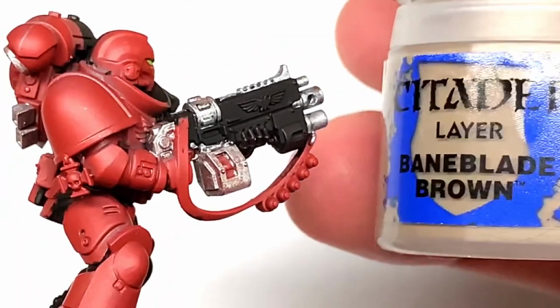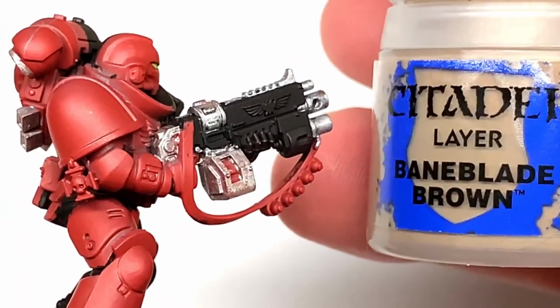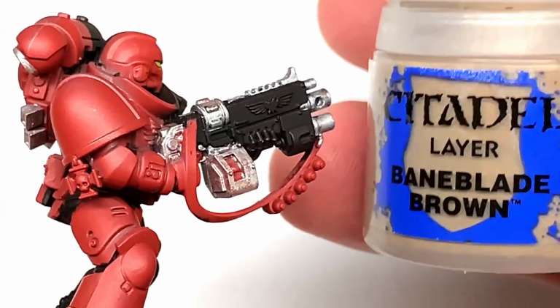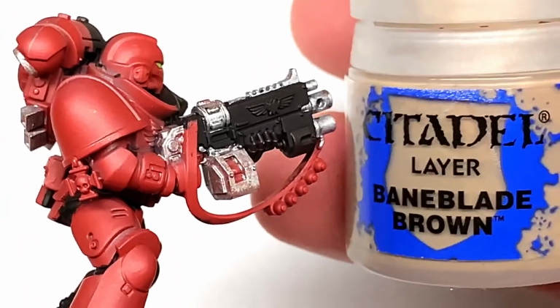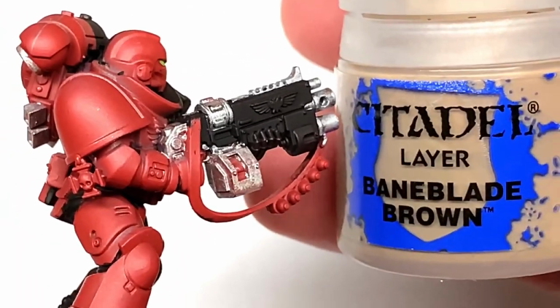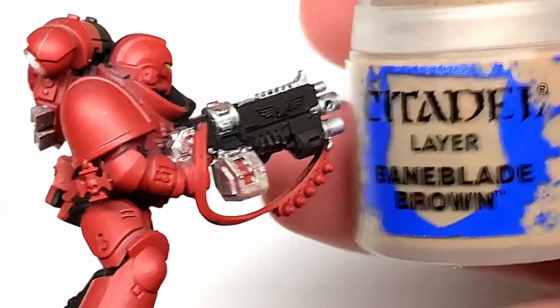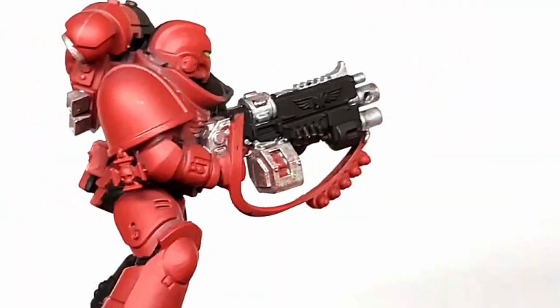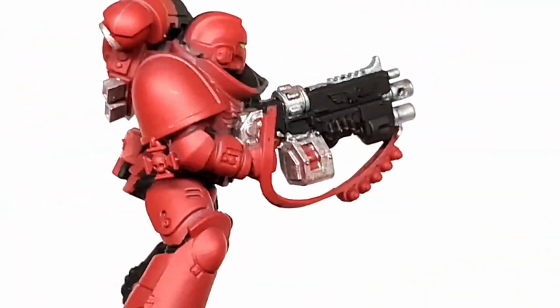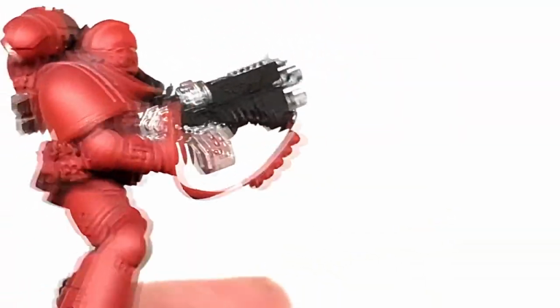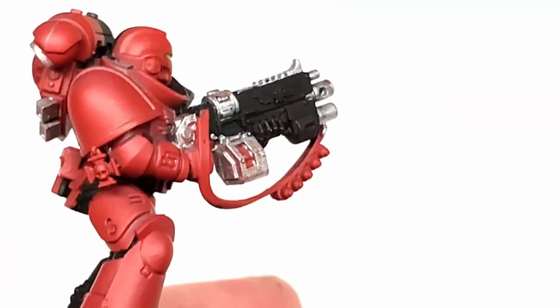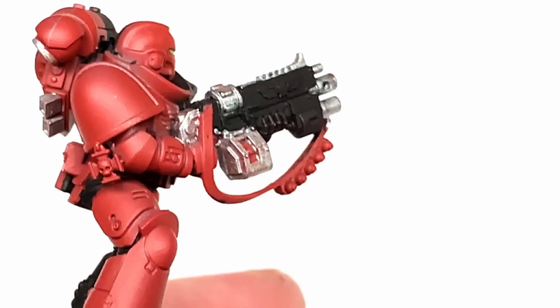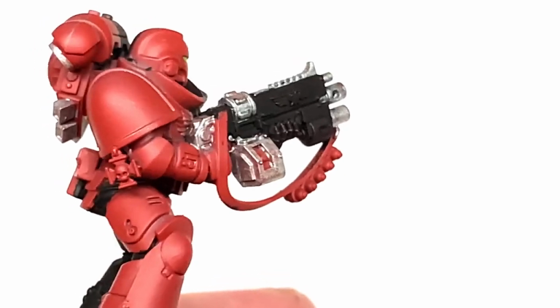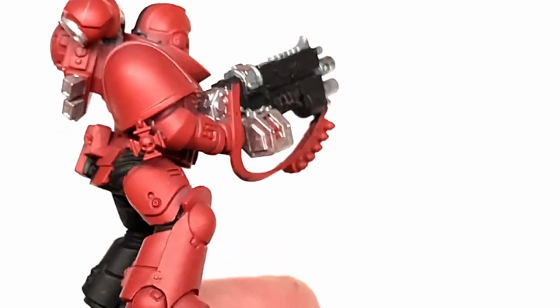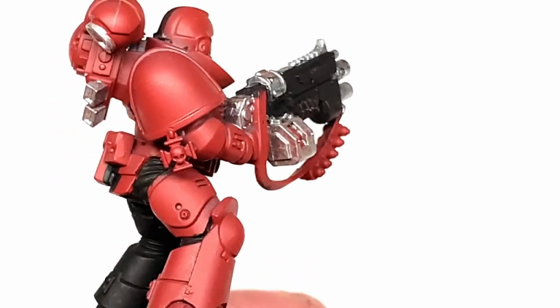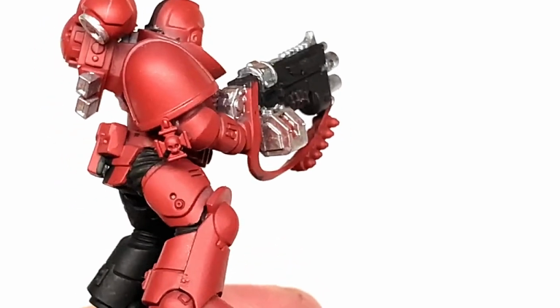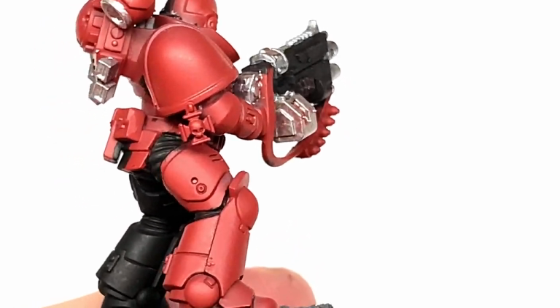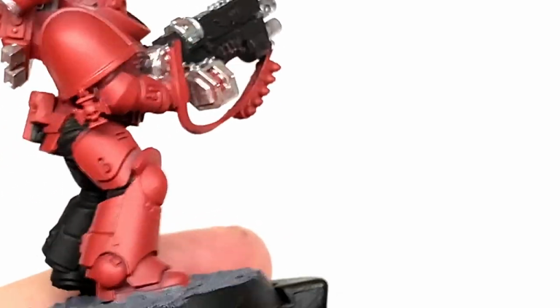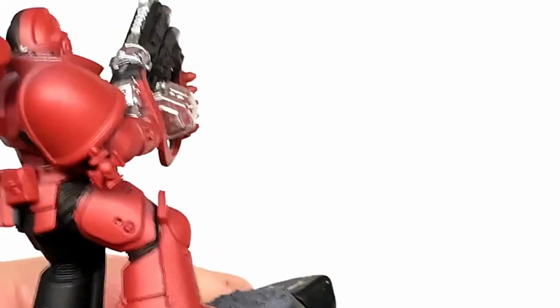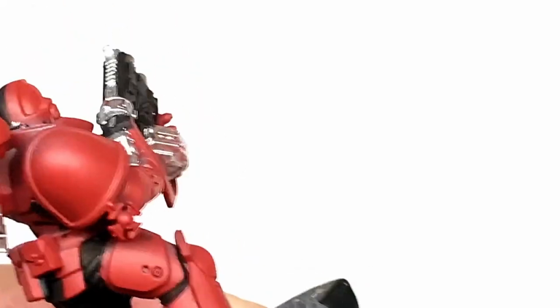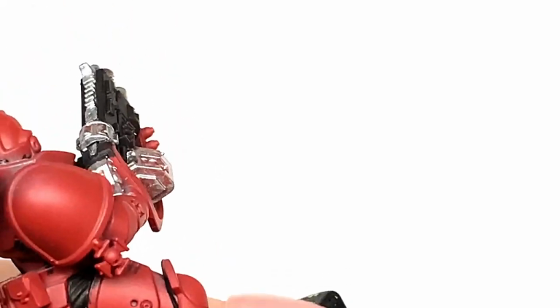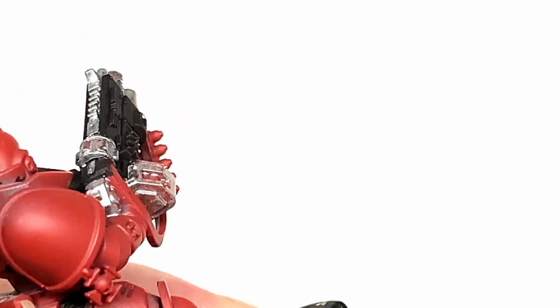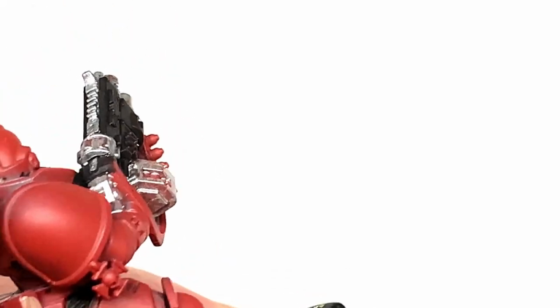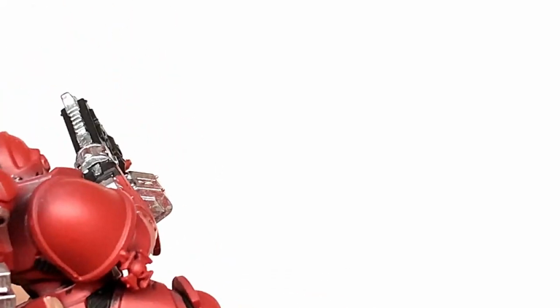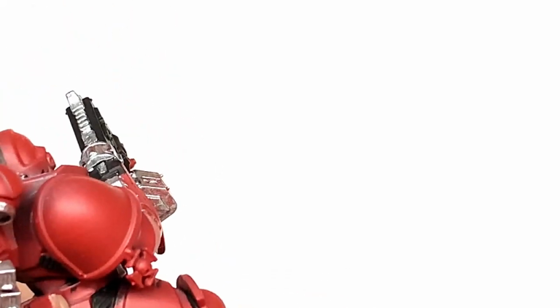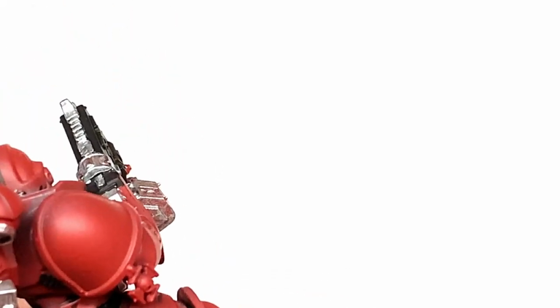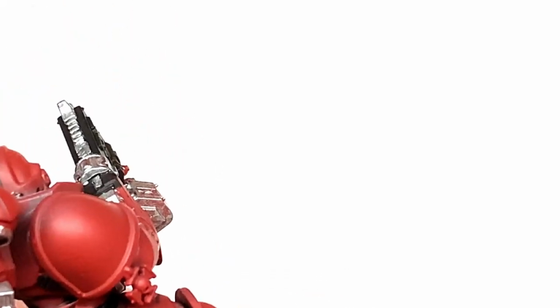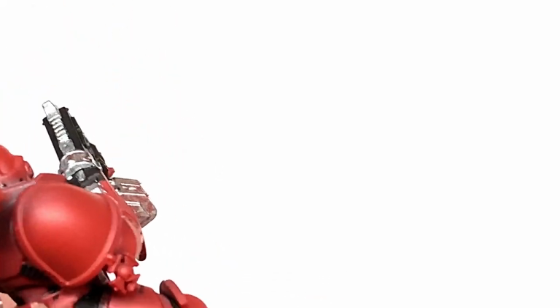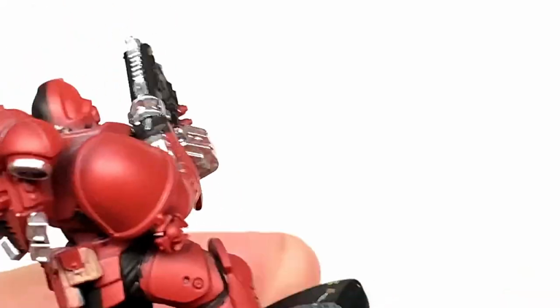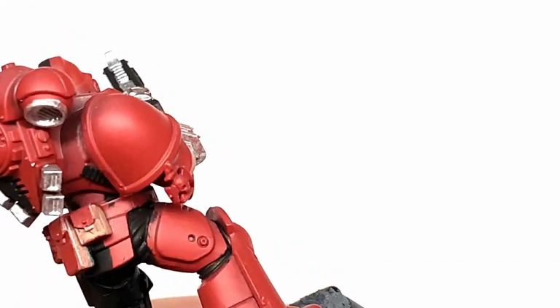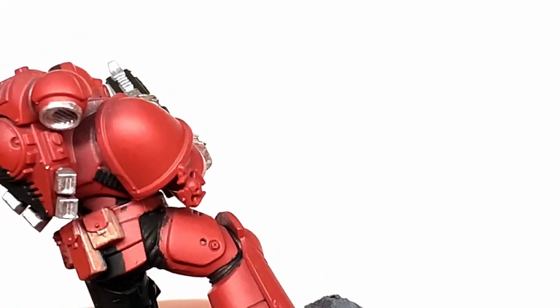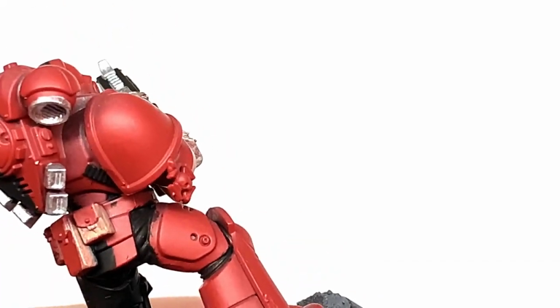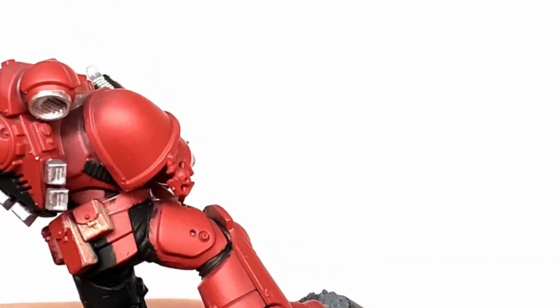Next up we're going to use Citadel Baneblade Brown. It's going to be used to paint the sling, the belt, the pouches, and the holster.